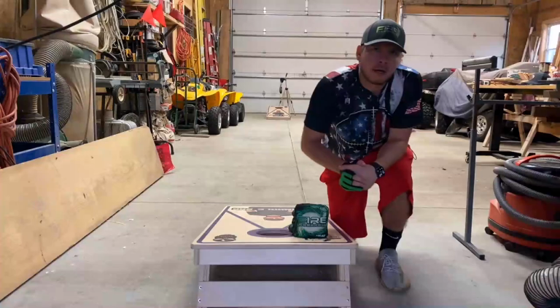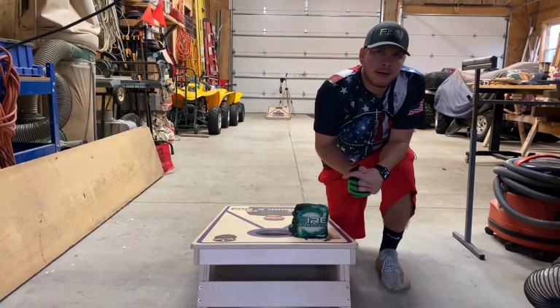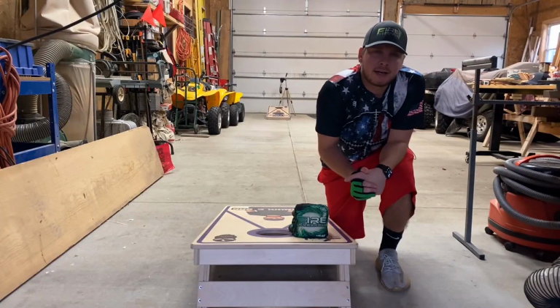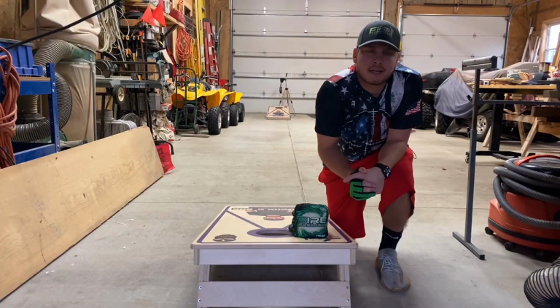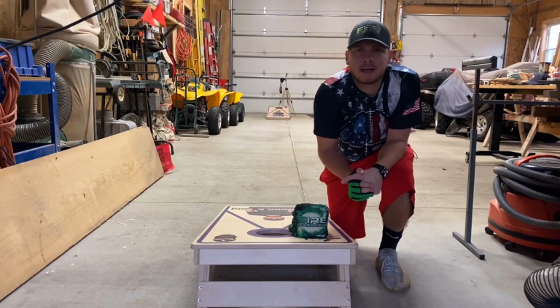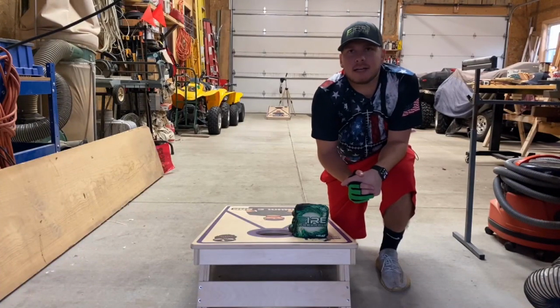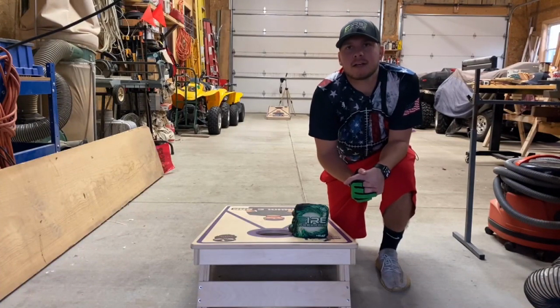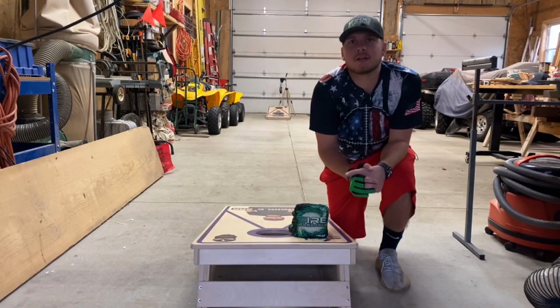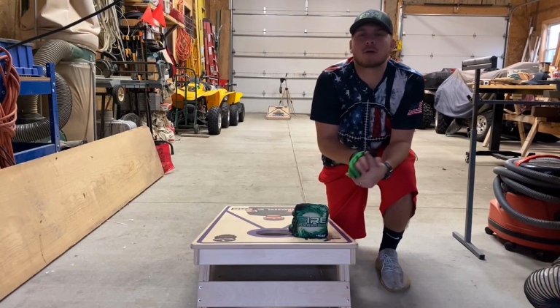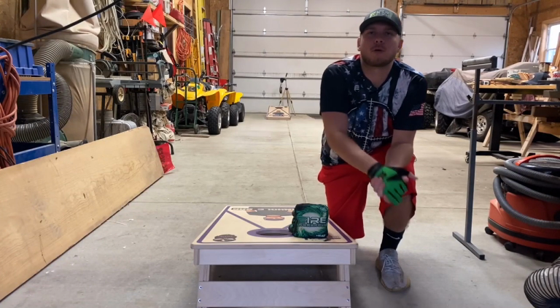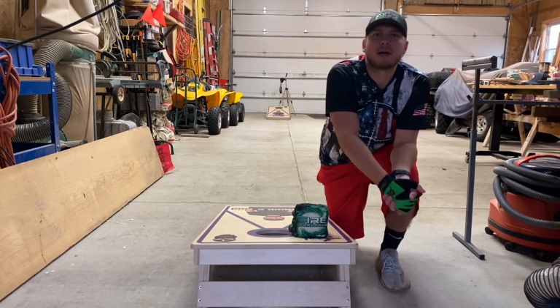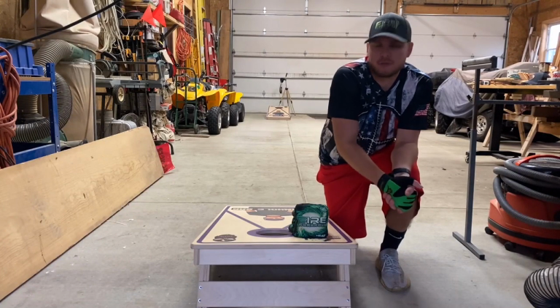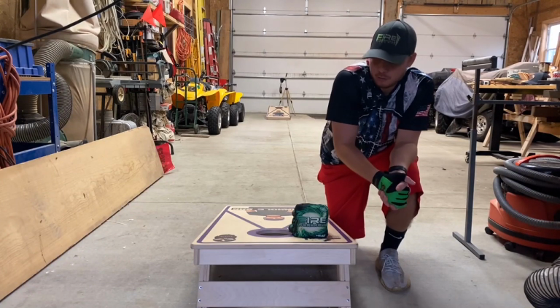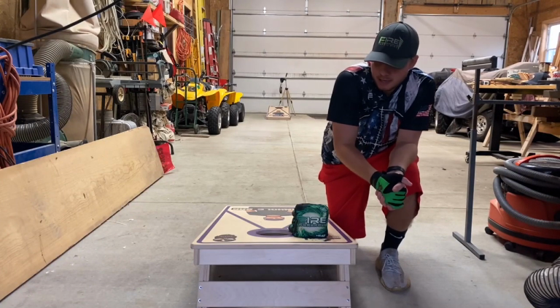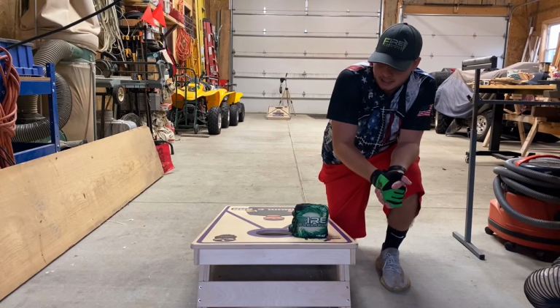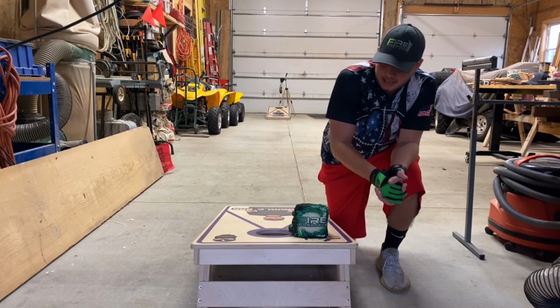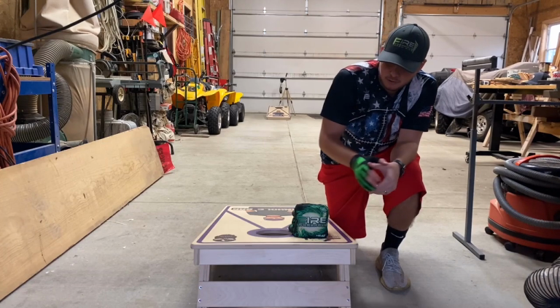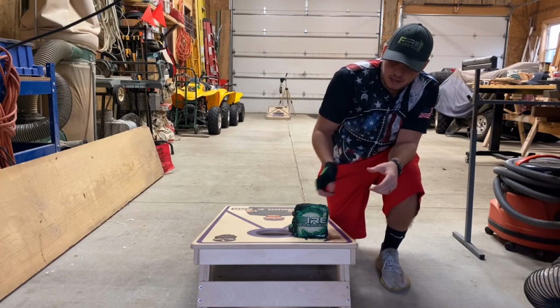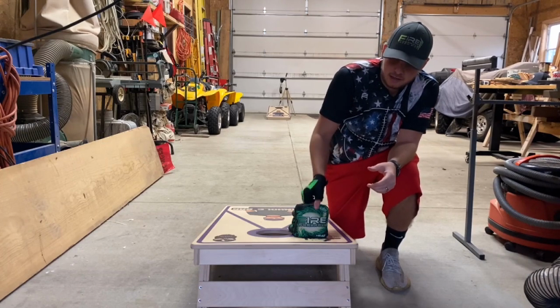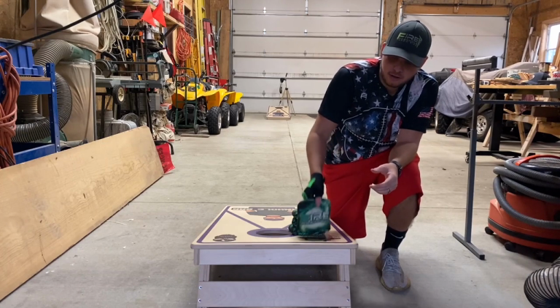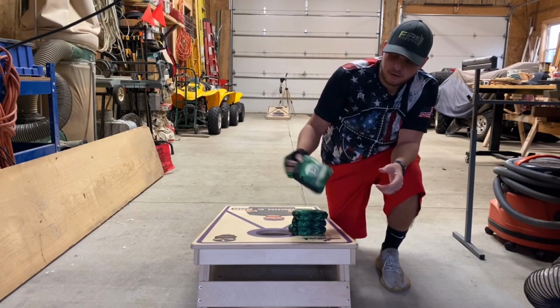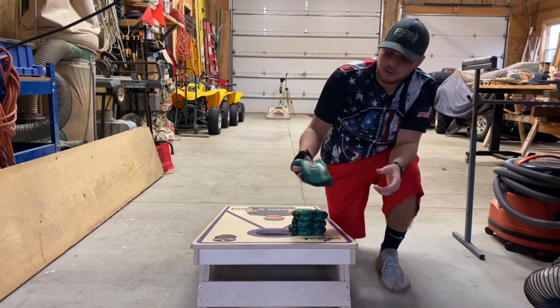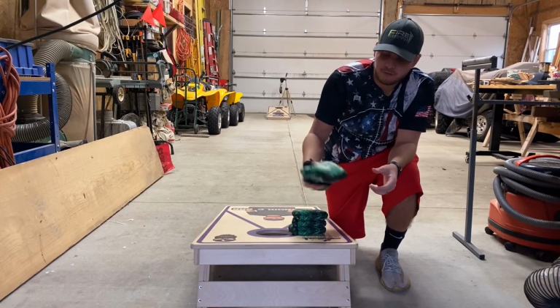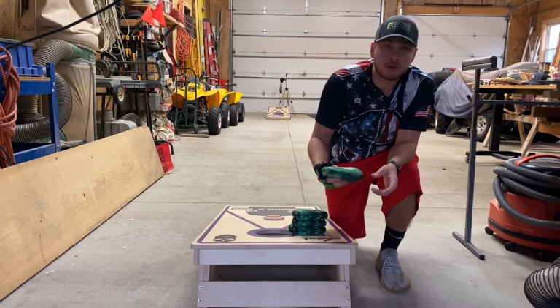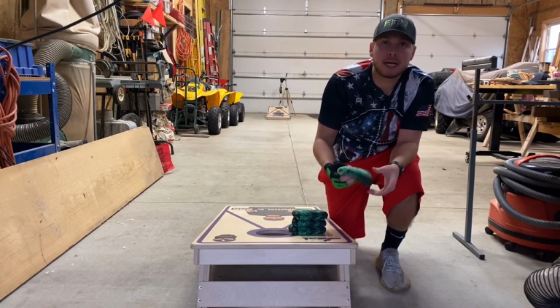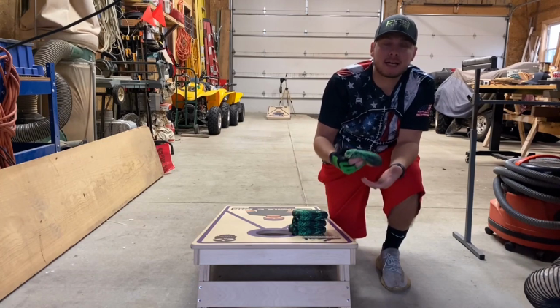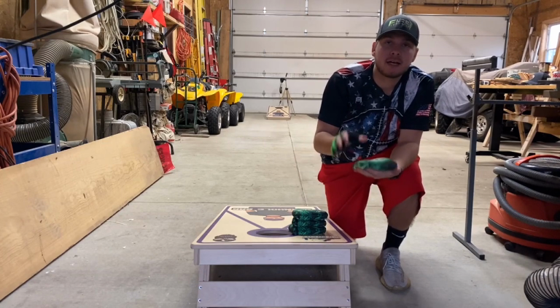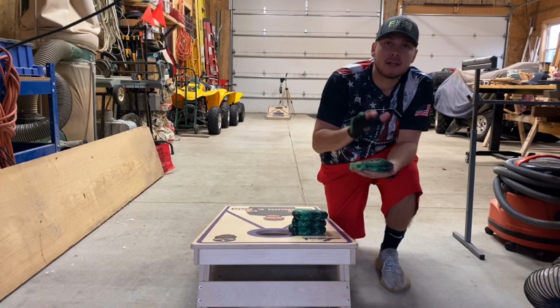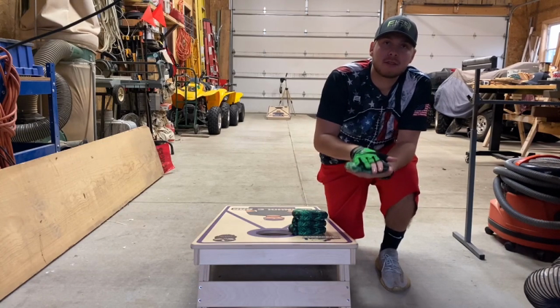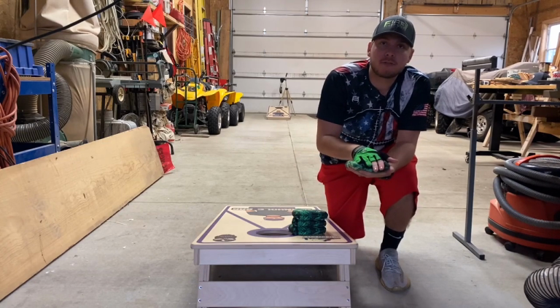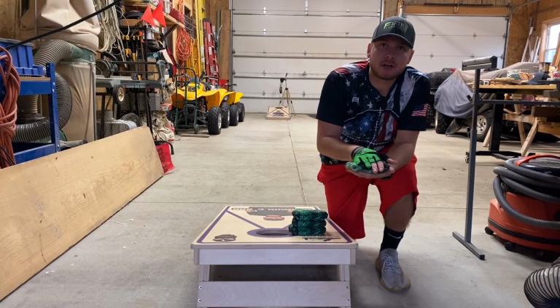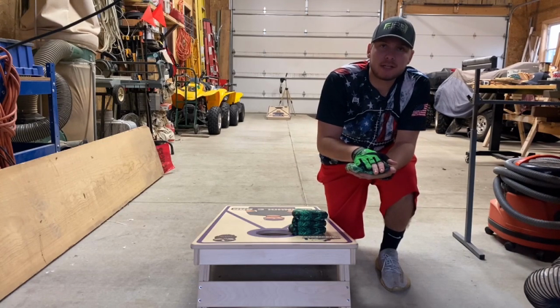Hey guys, Eddie here, Cornell Bag Reviews, back again with another new Fire bag — the Fire Heat.